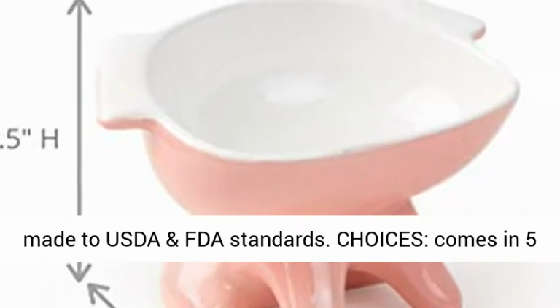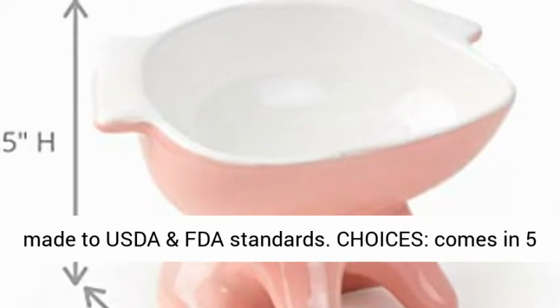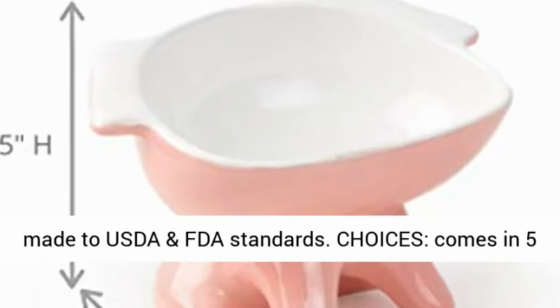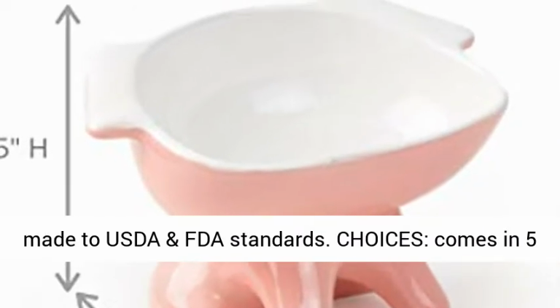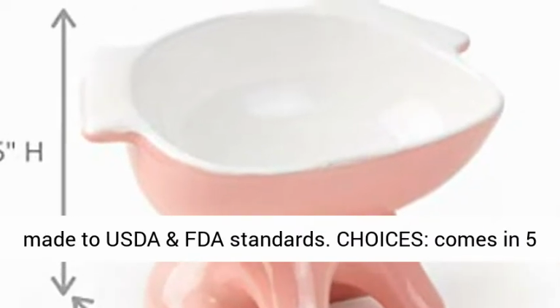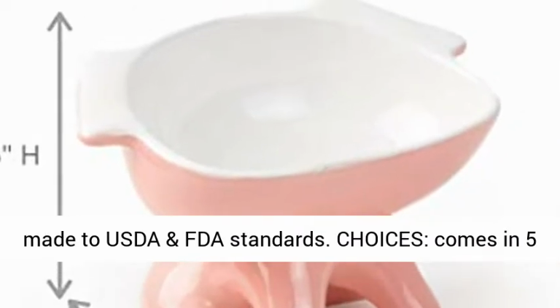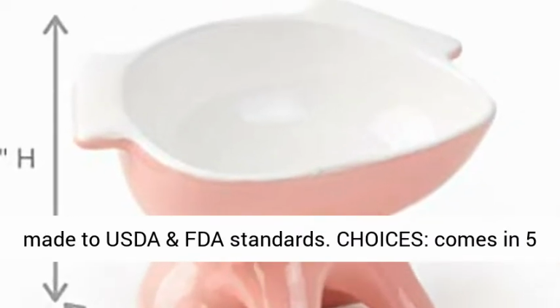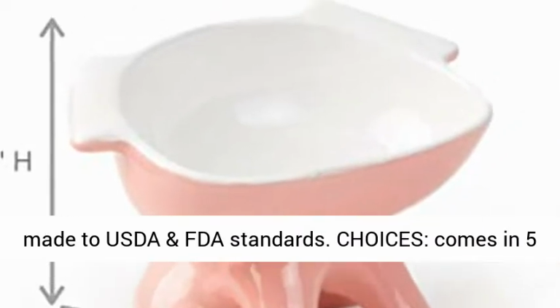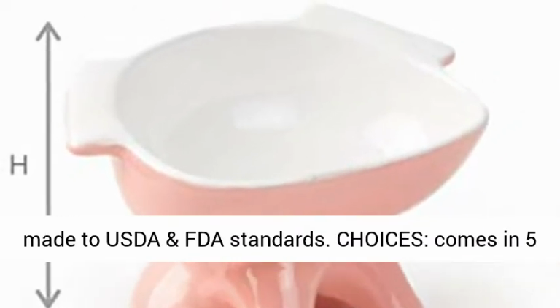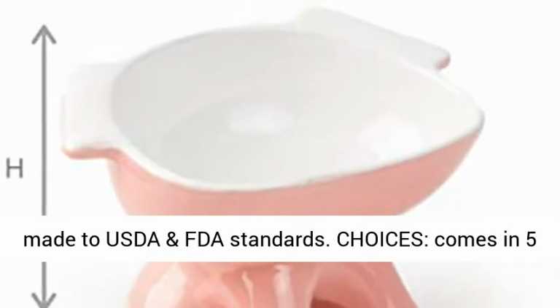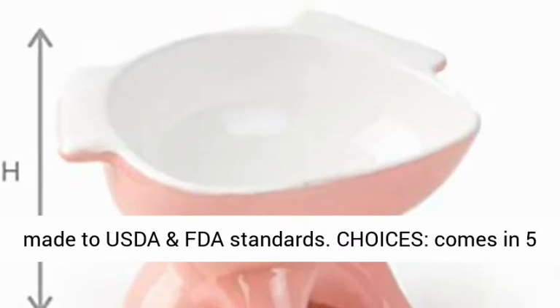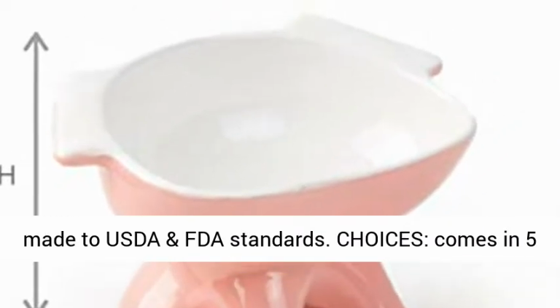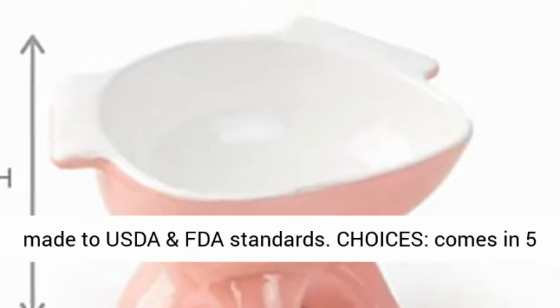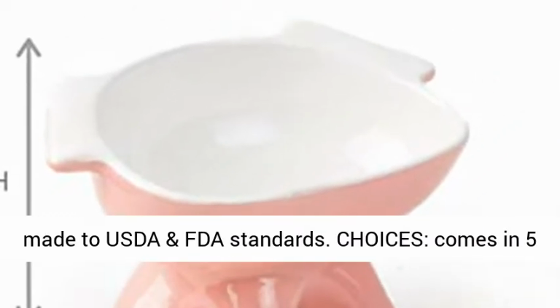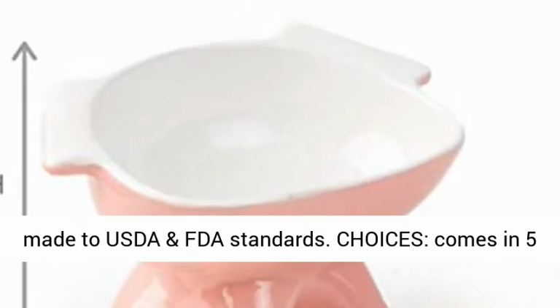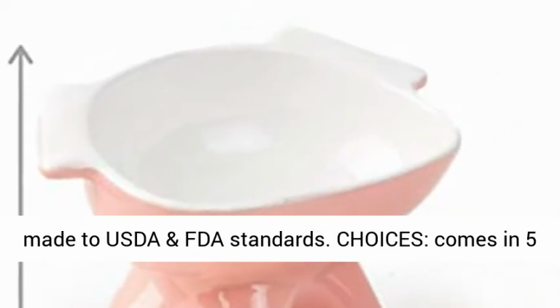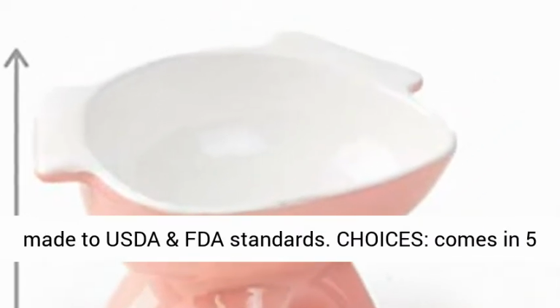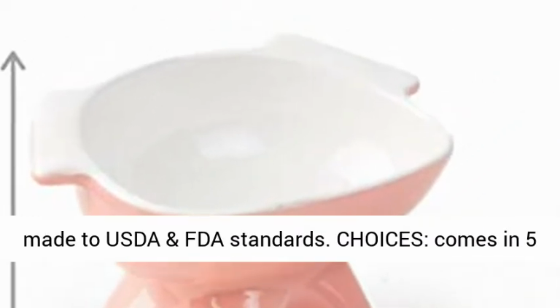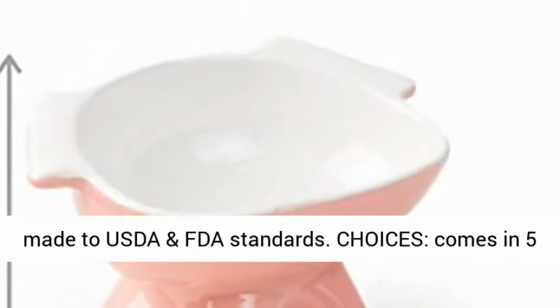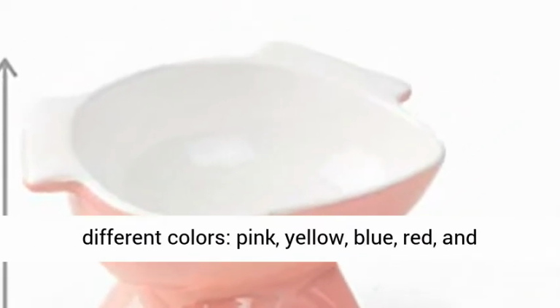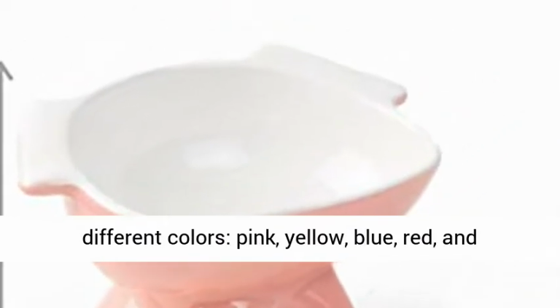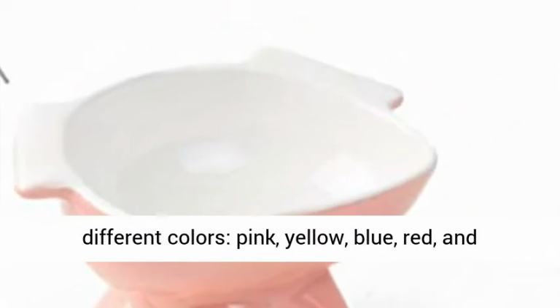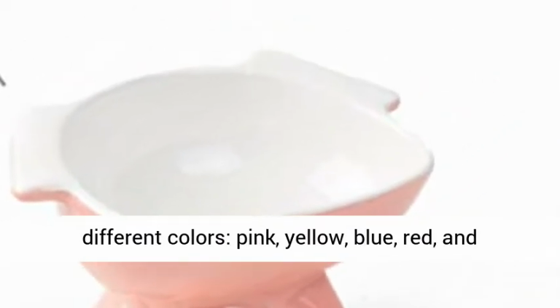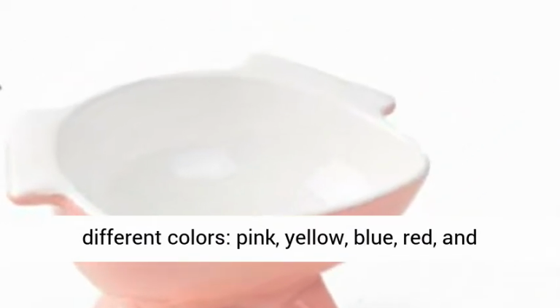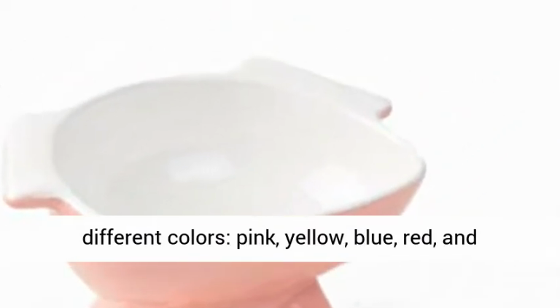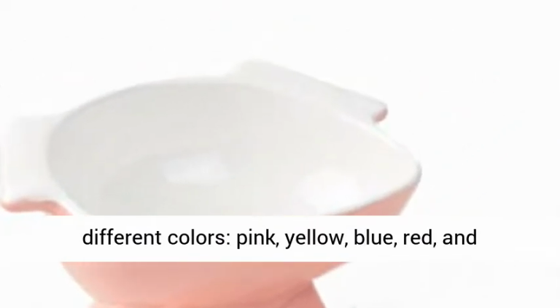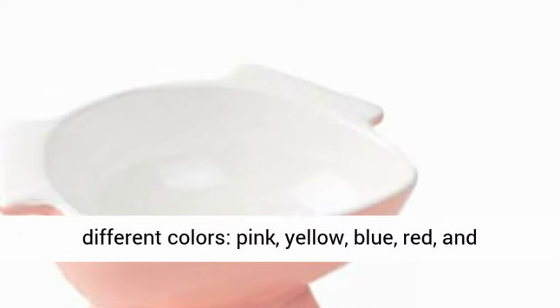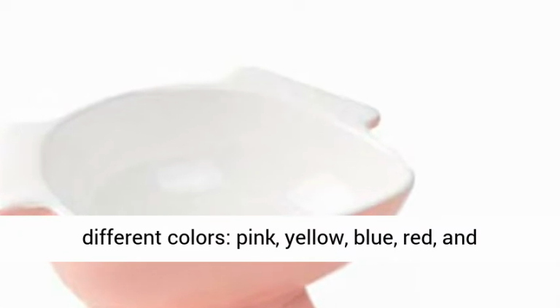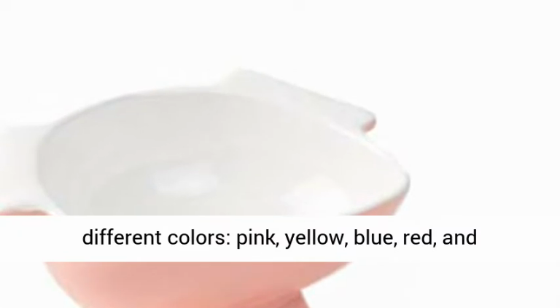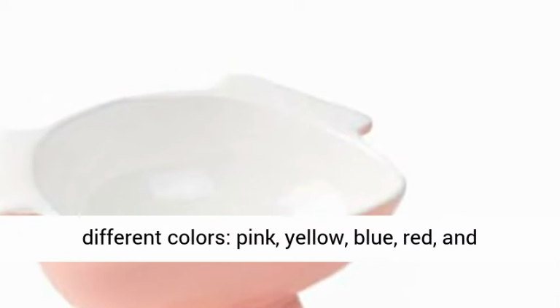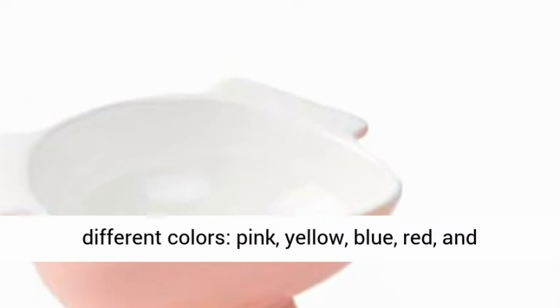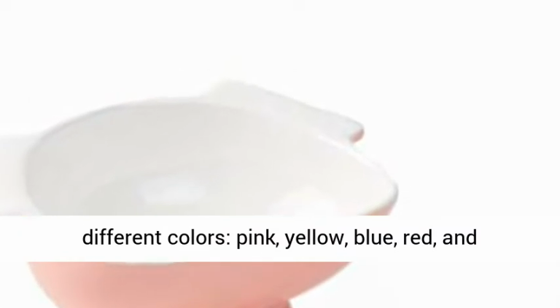Choices — comes in five different colors: pink, yellow, blue, red, and green.